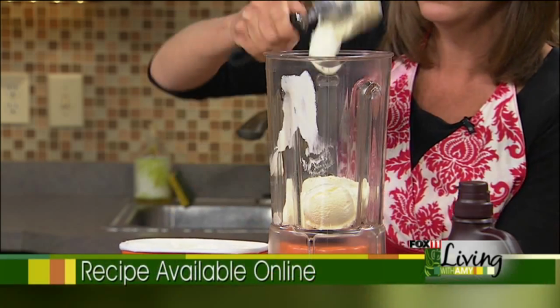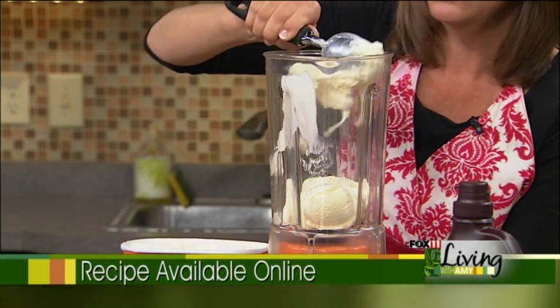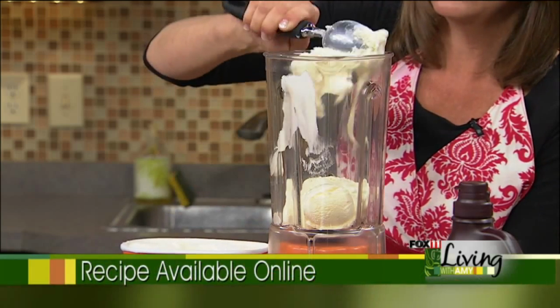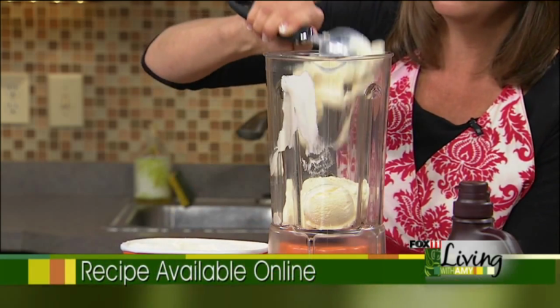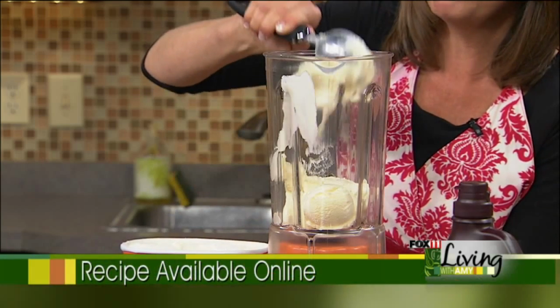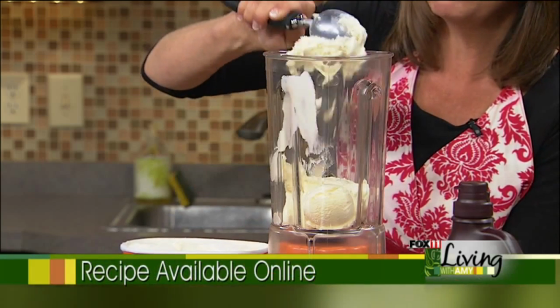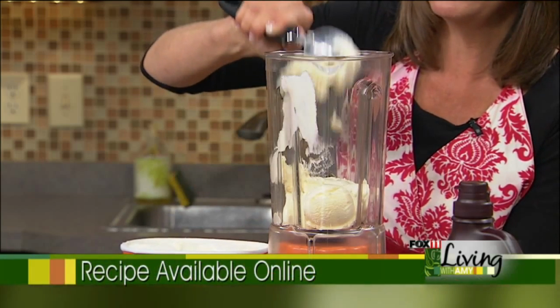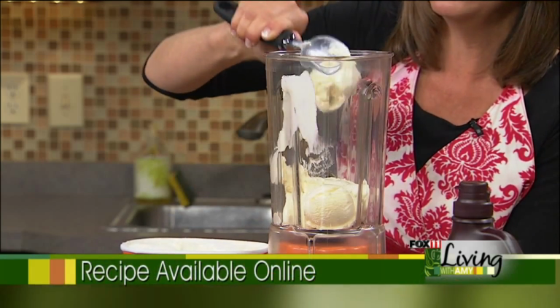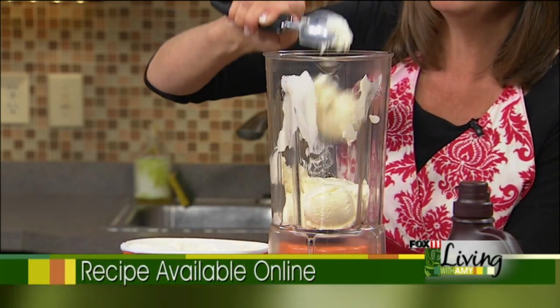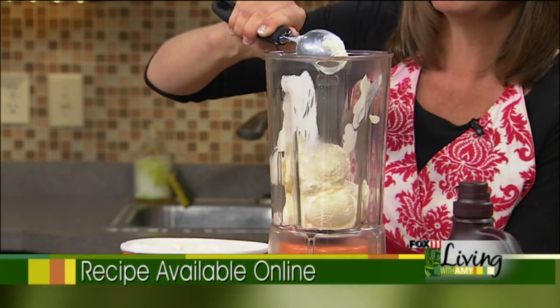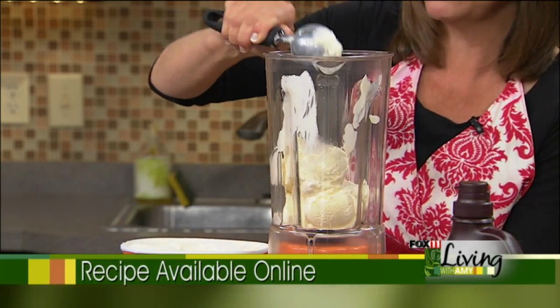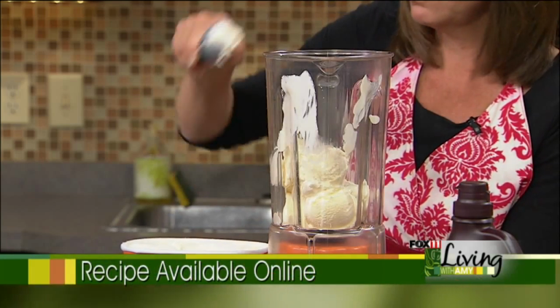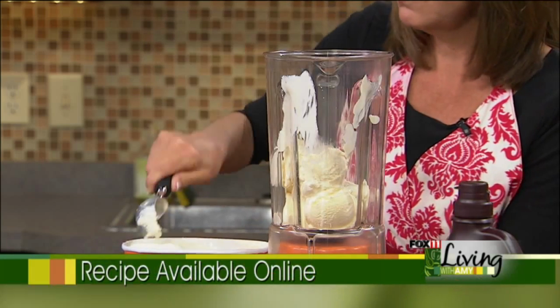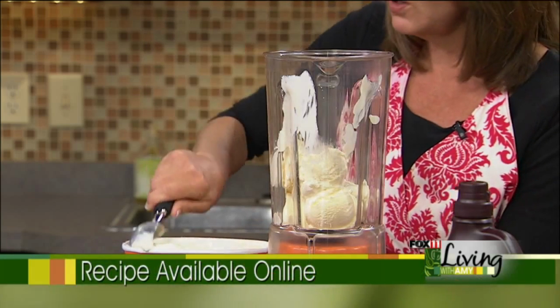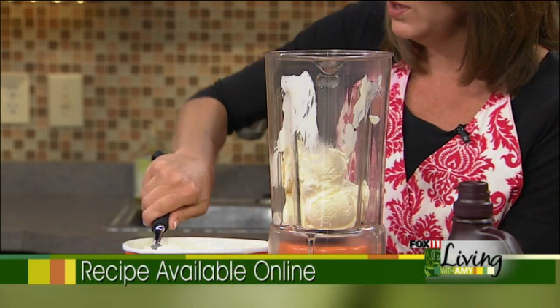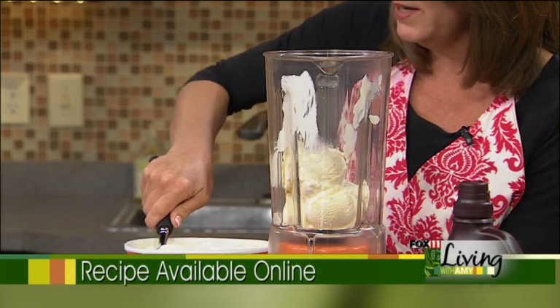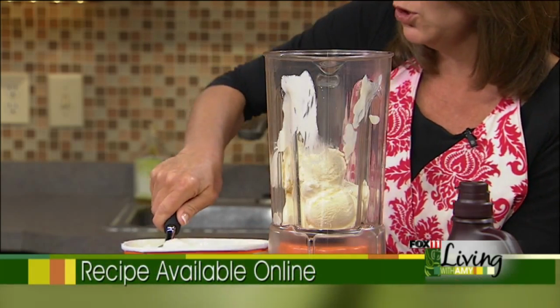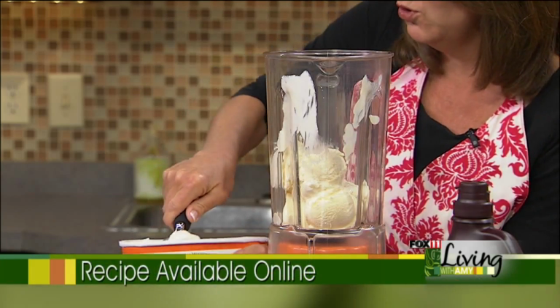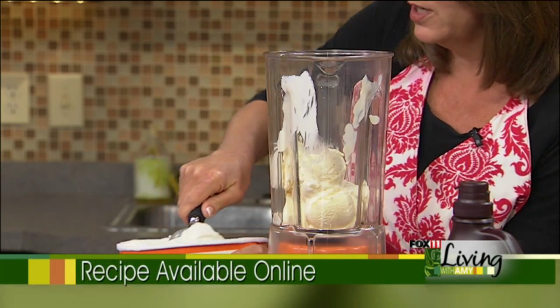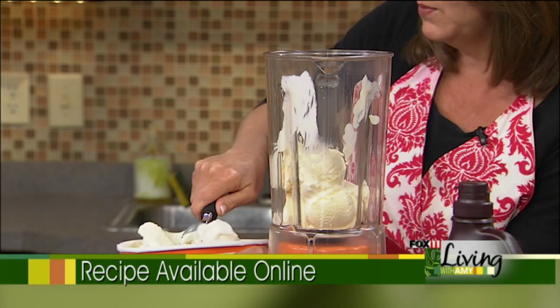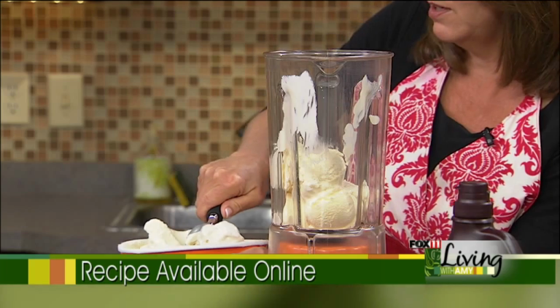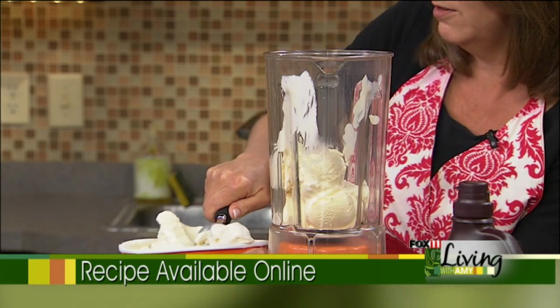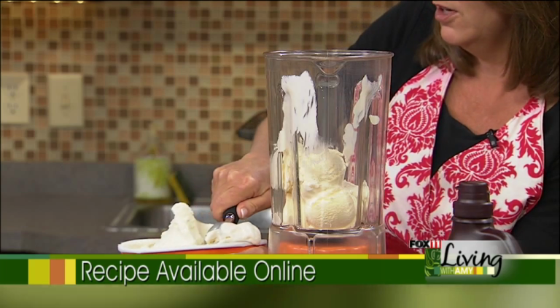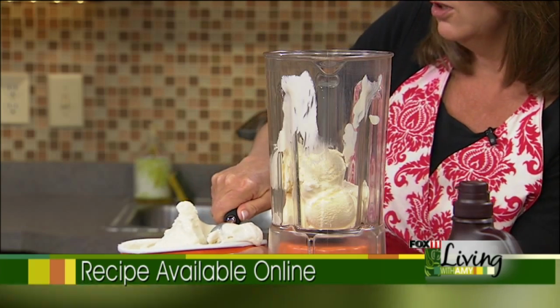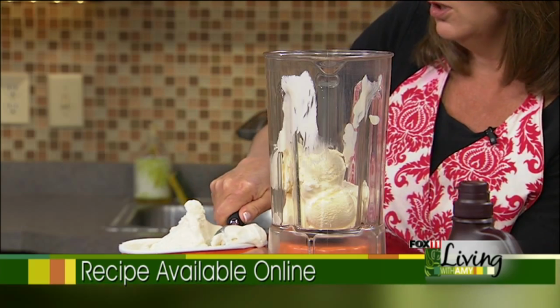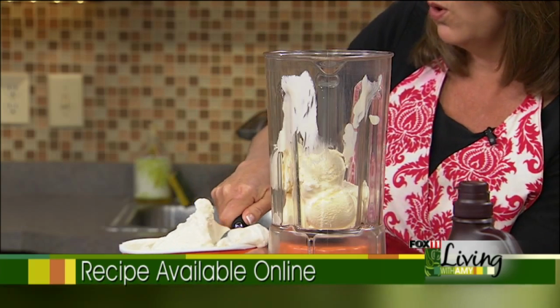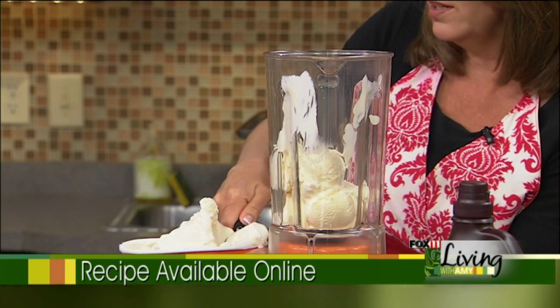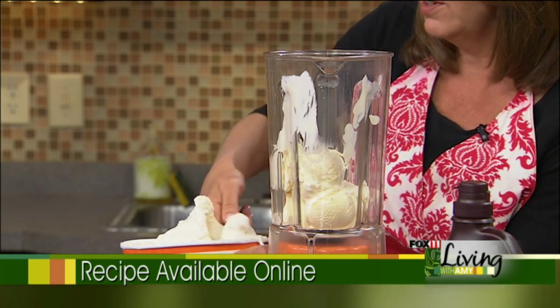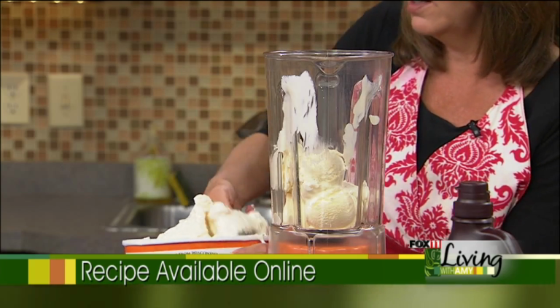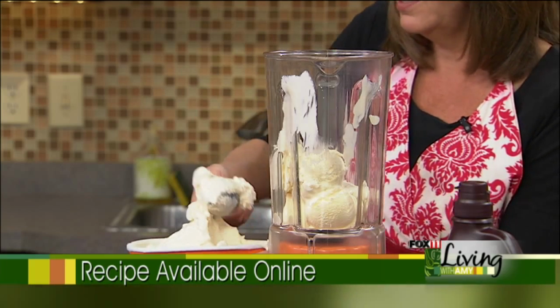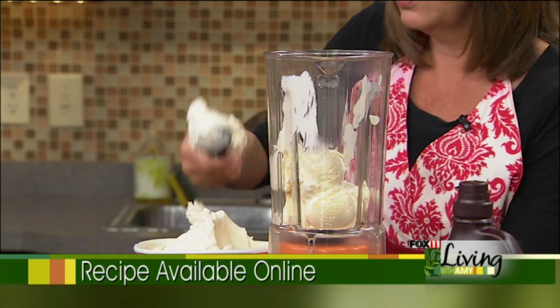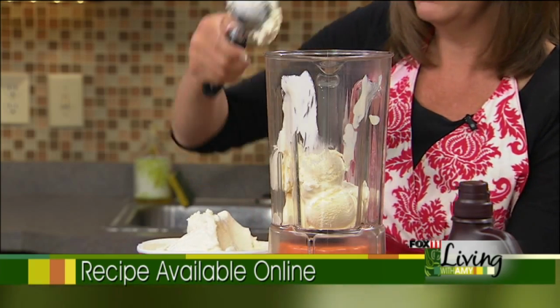If you just have vanilla ice cream, you could just add some chocolate syrup to this. We're going to load up our blender with about two cups of good quality vanilla ice cream.